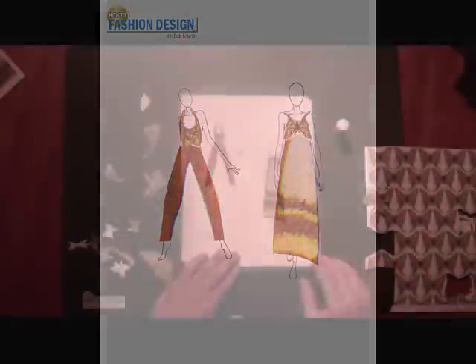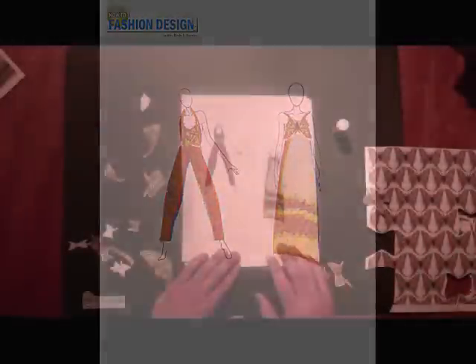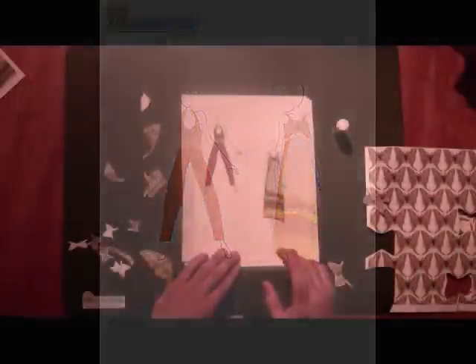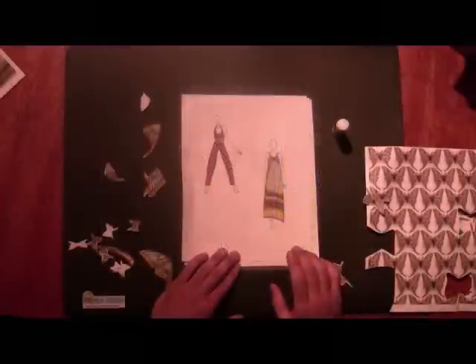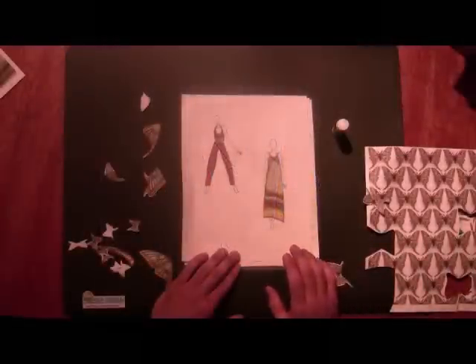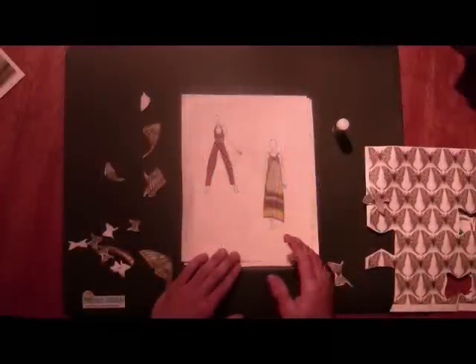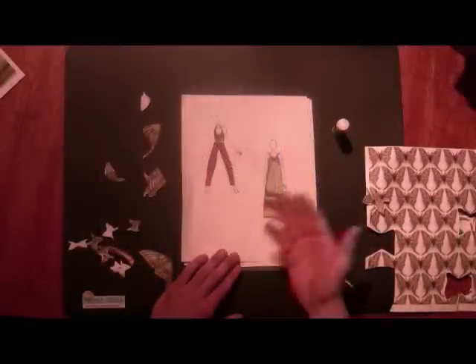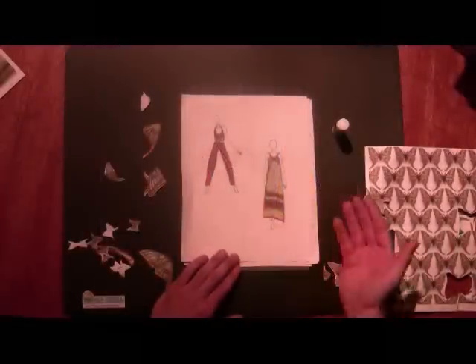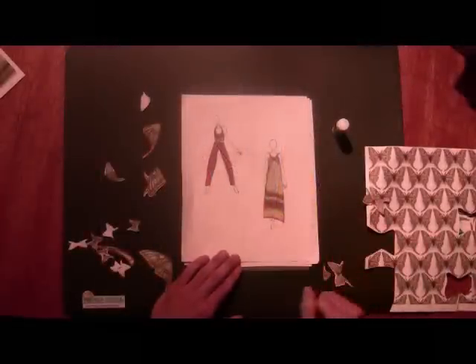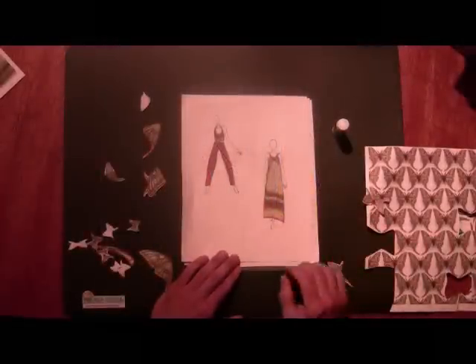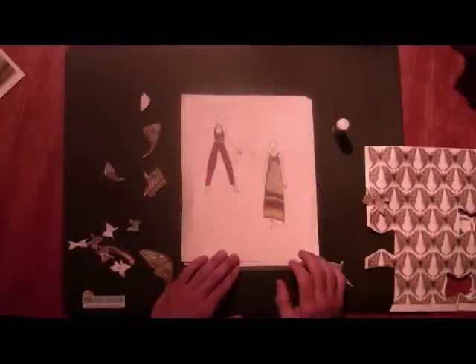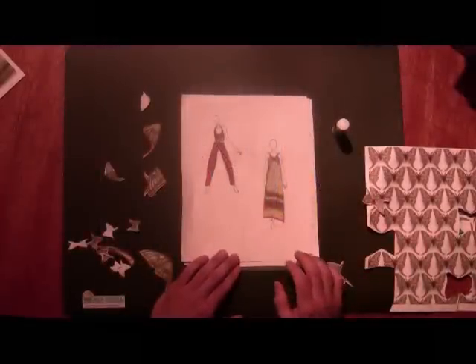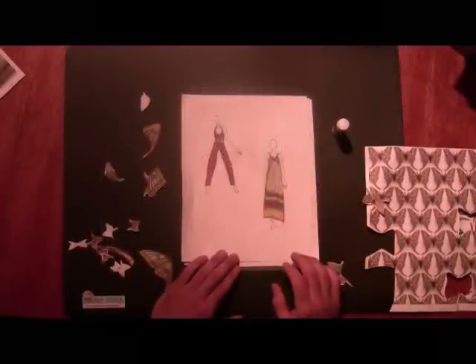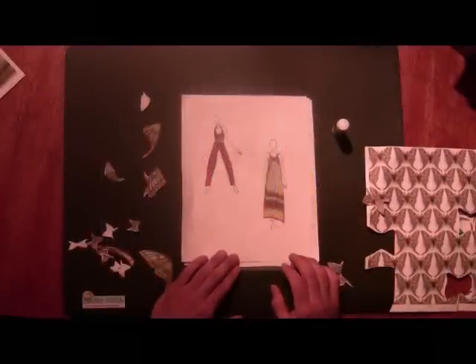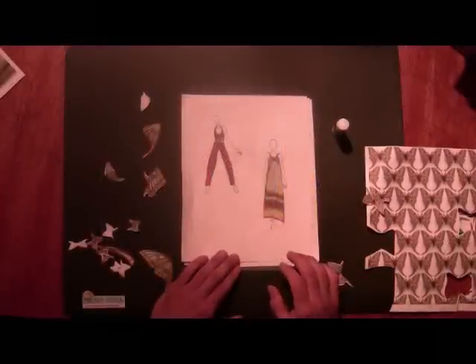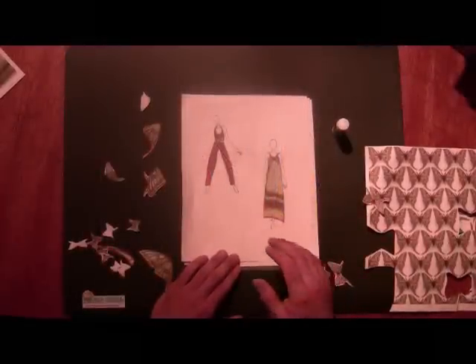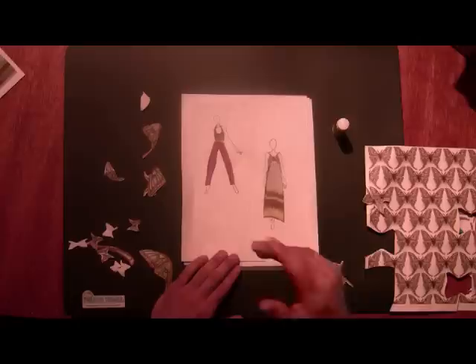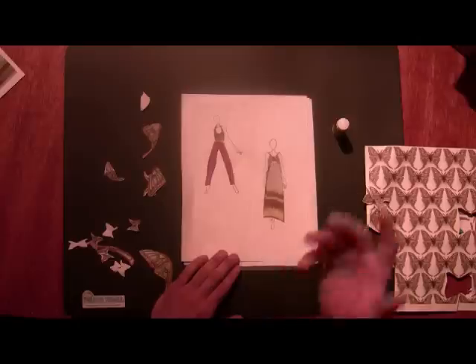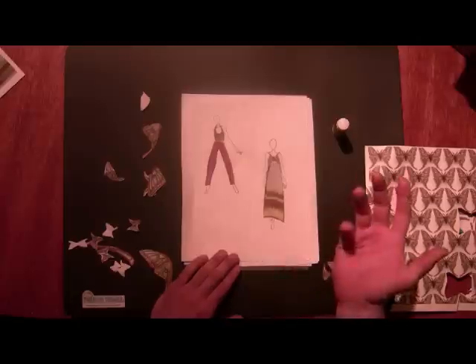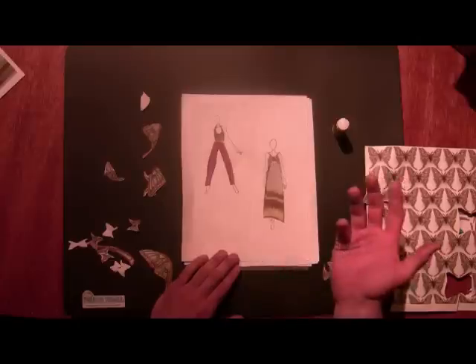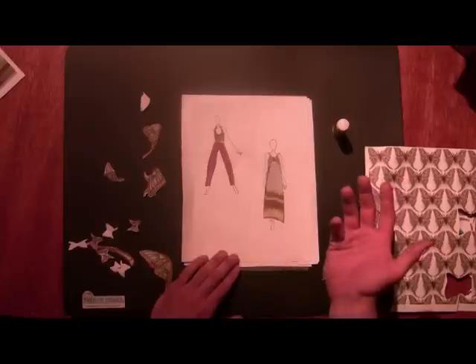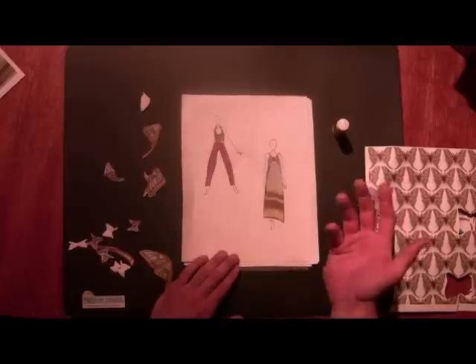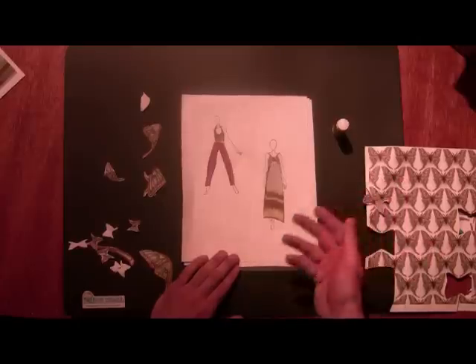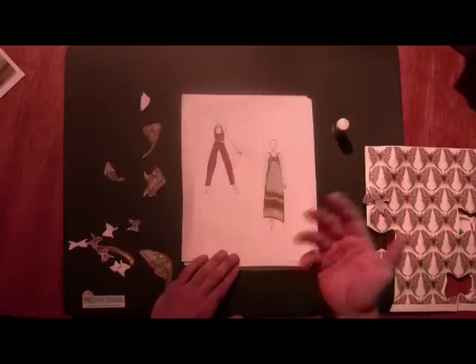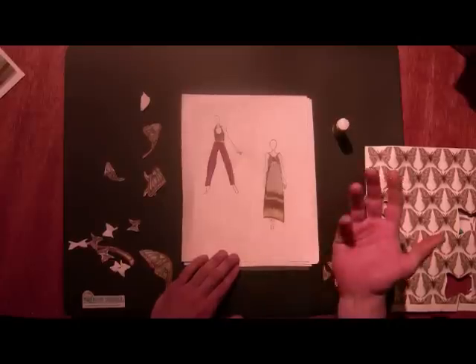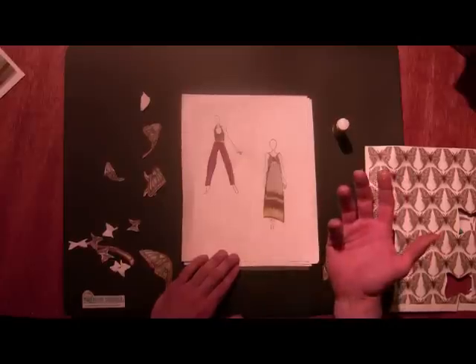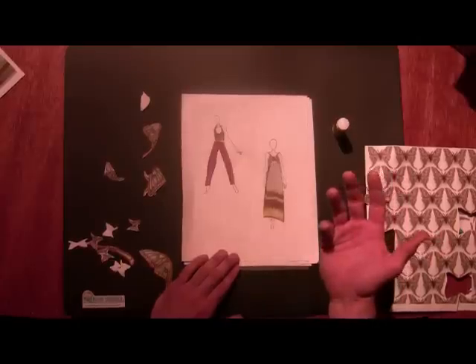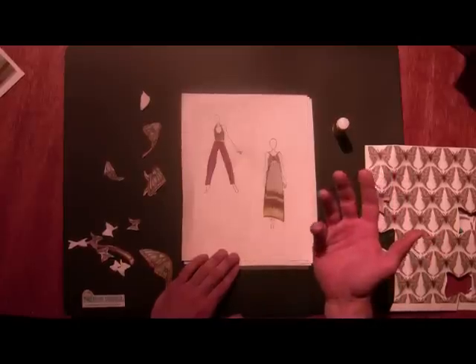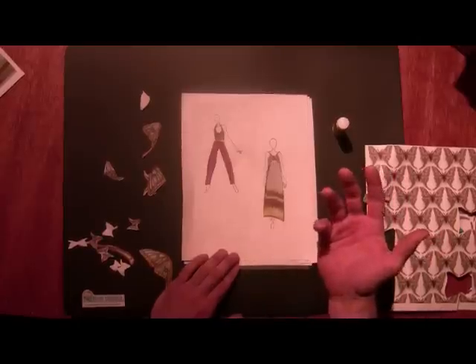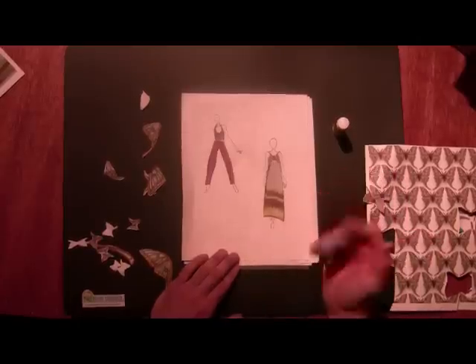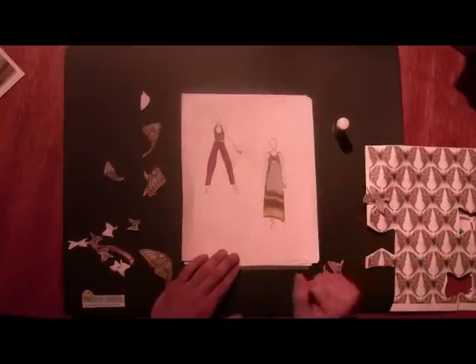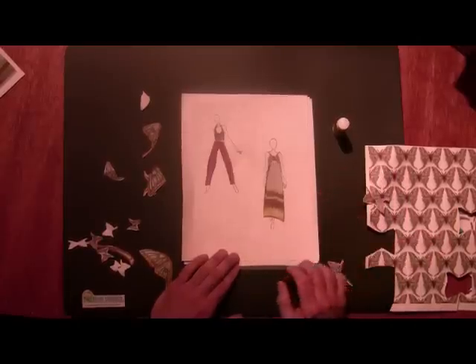So there you have it — basically a mini collection that I created using just the image of one moth.